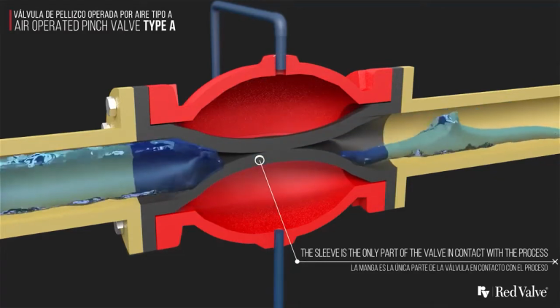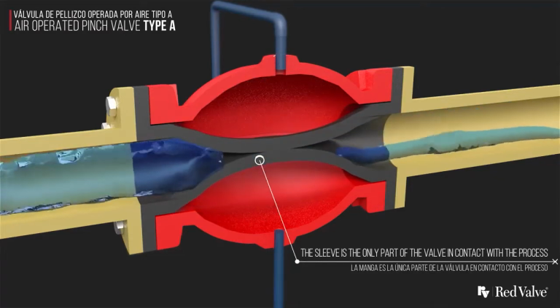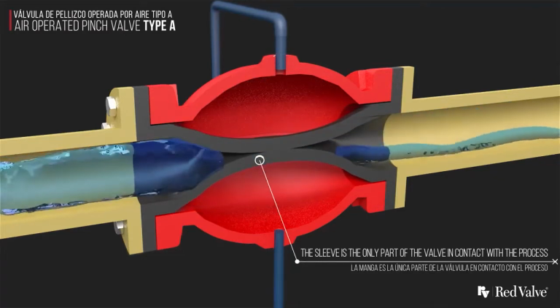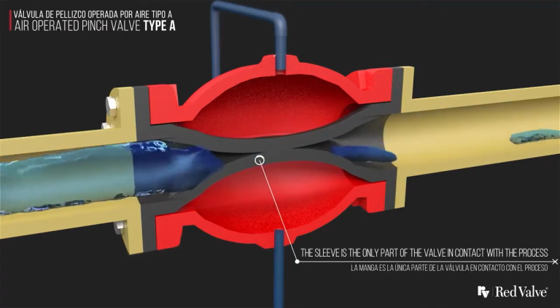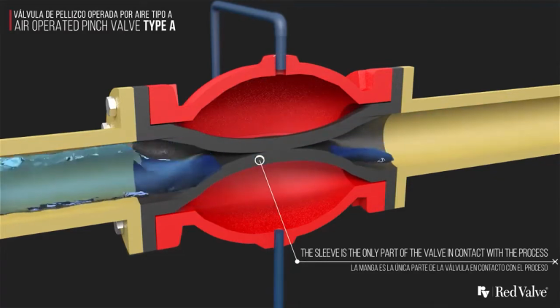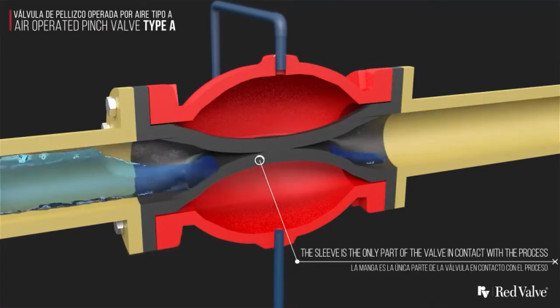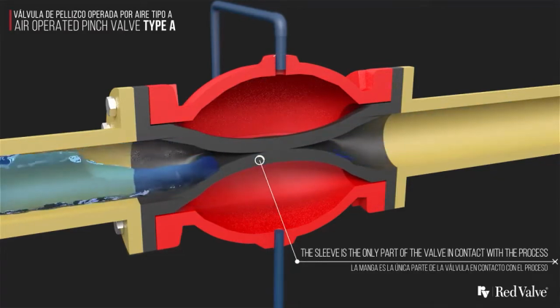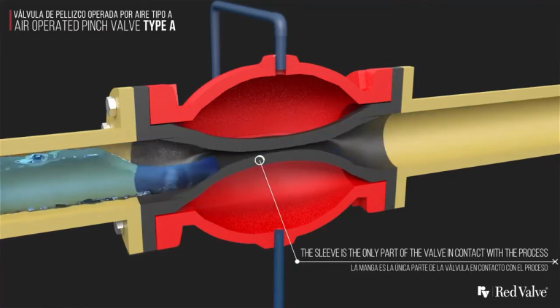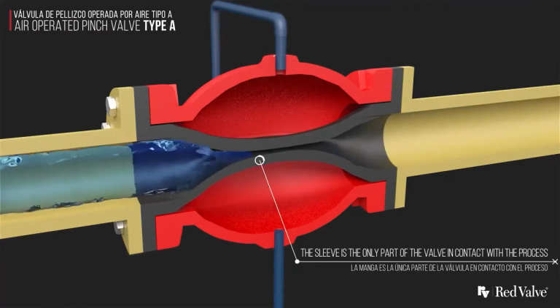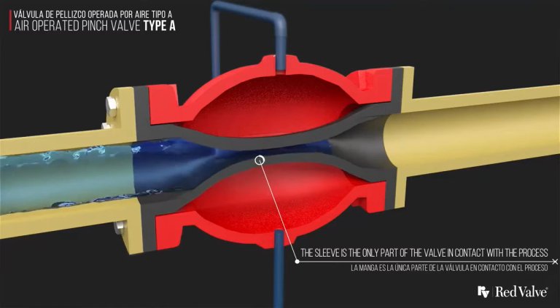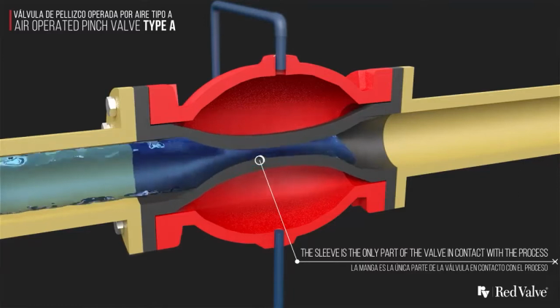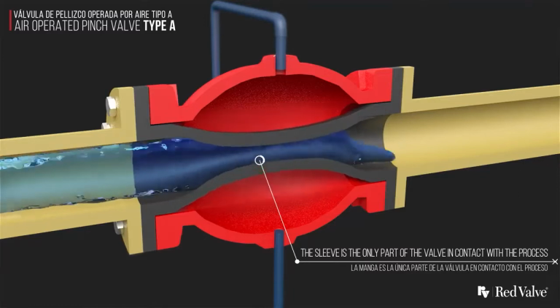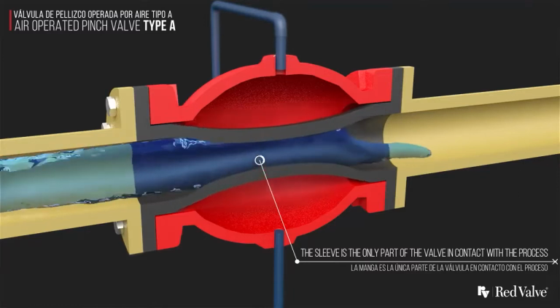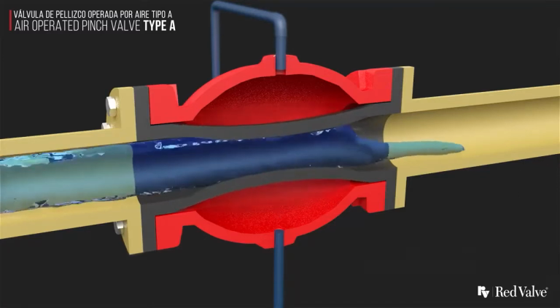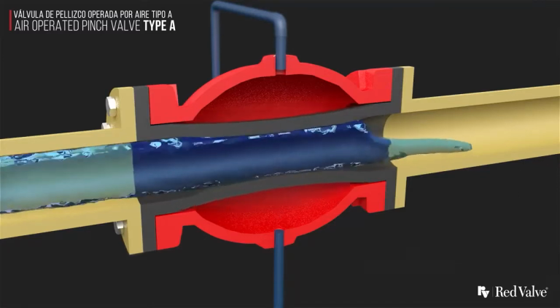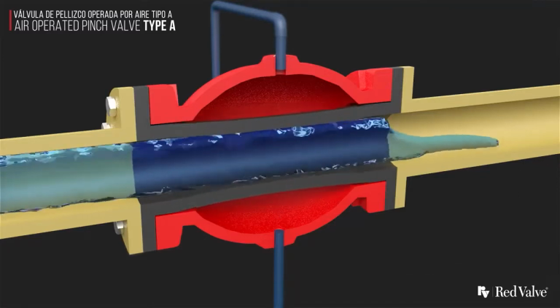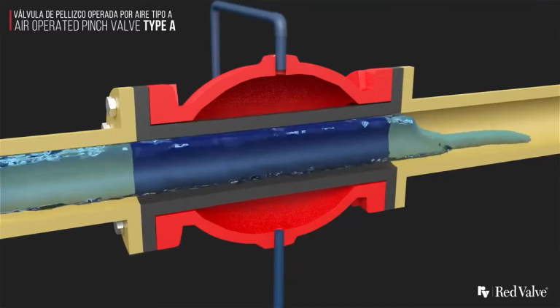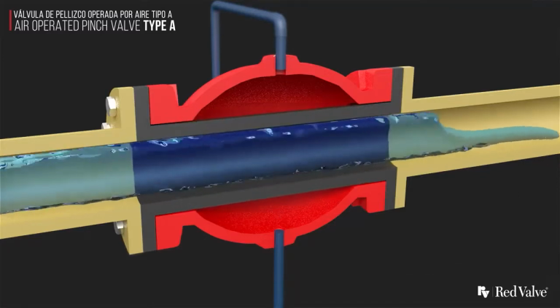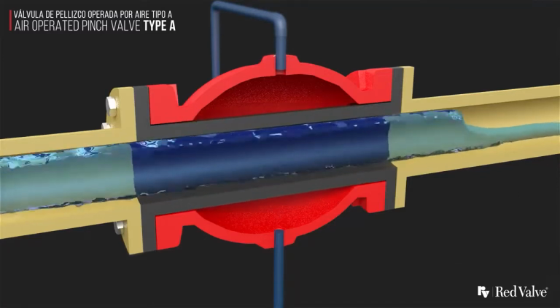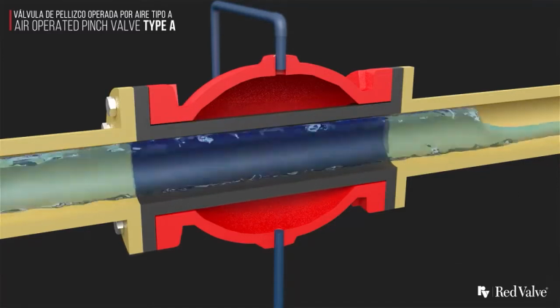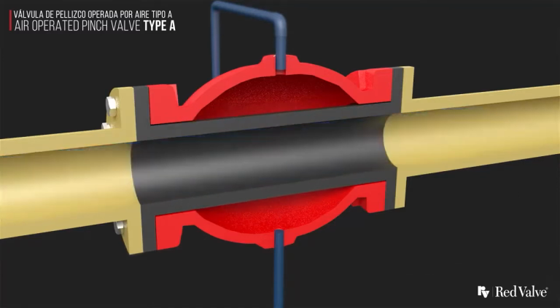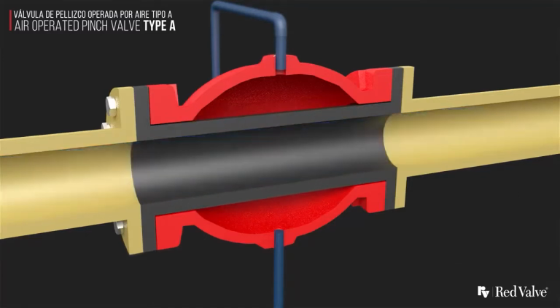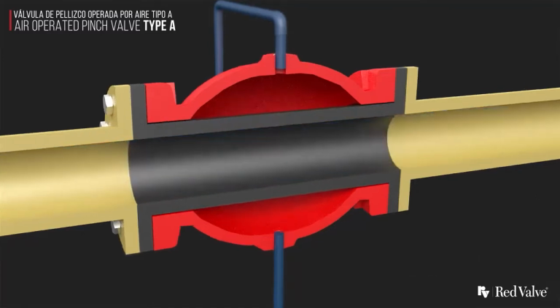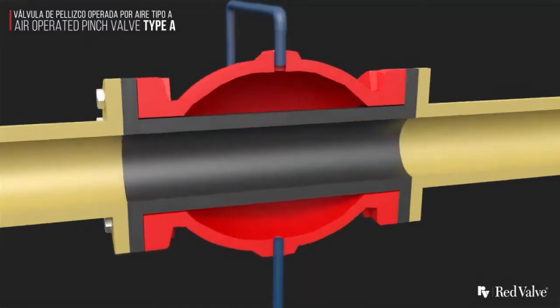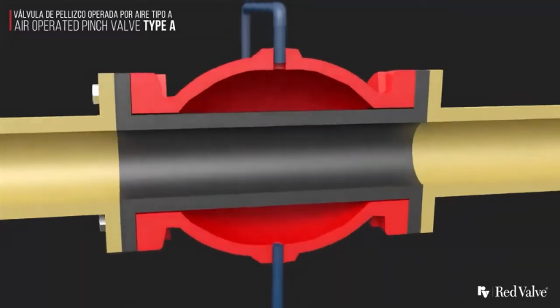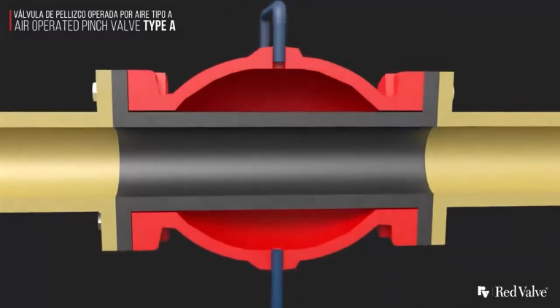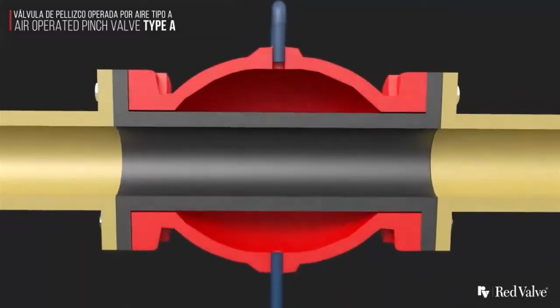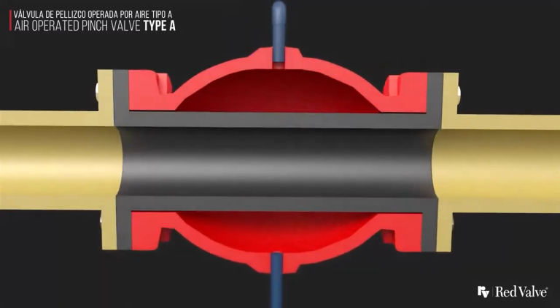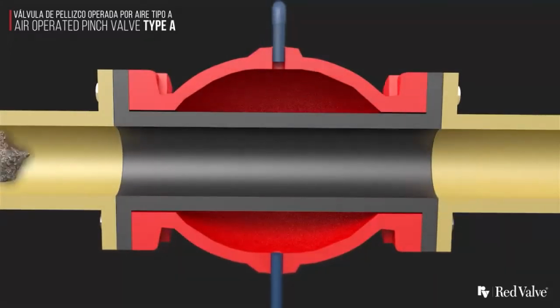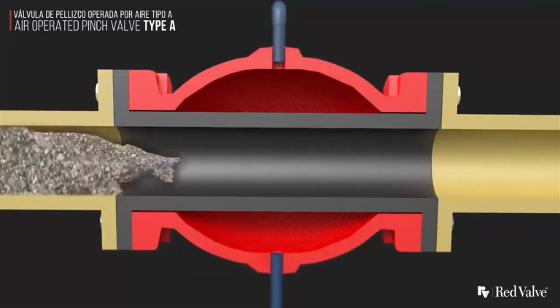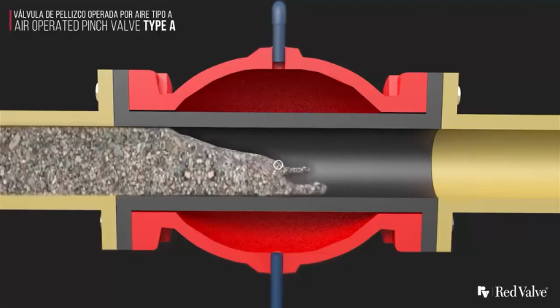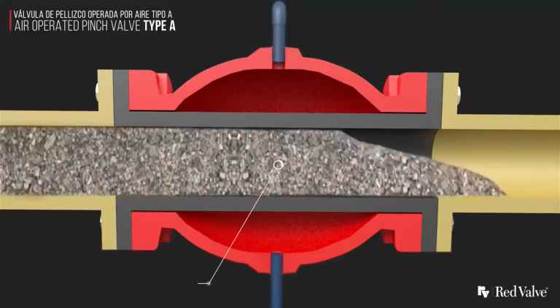The sleeve is the only wetted part of the valve. This removes the need for costly body materials like corrosion resistant exotic alloys.